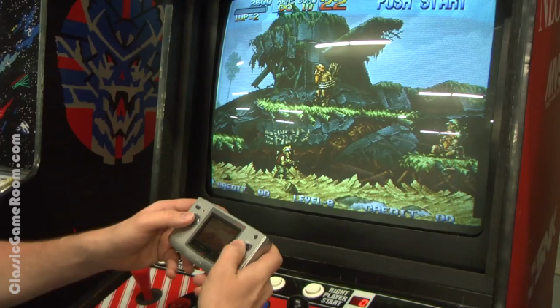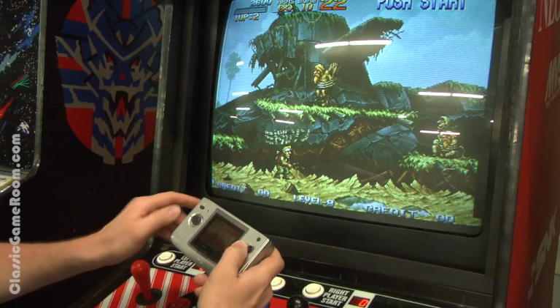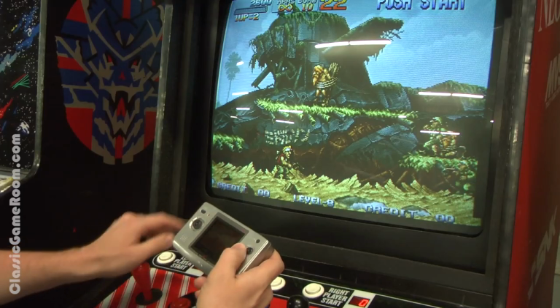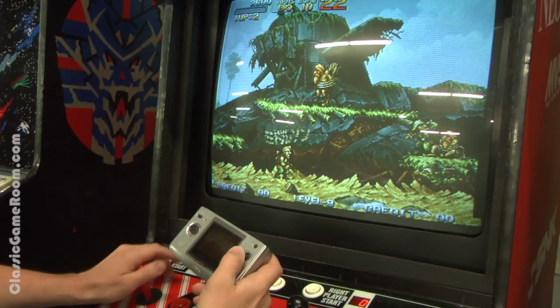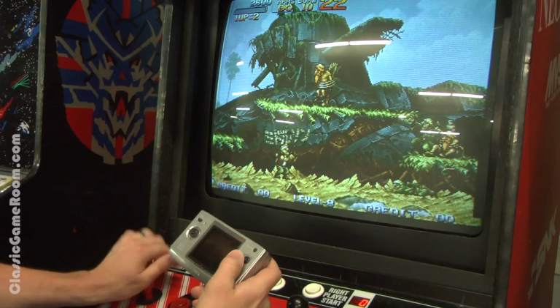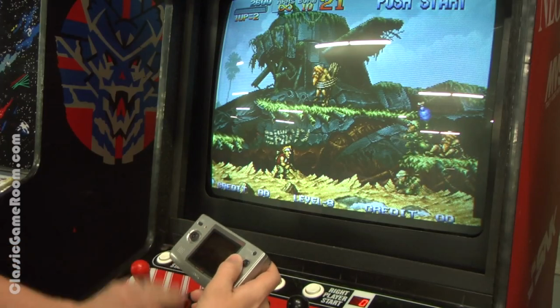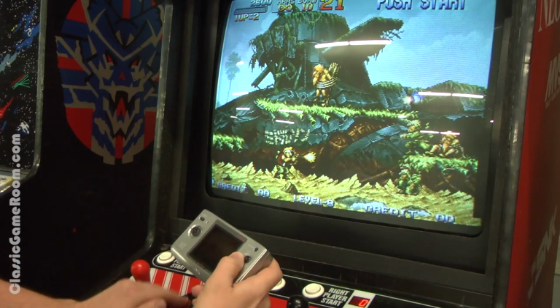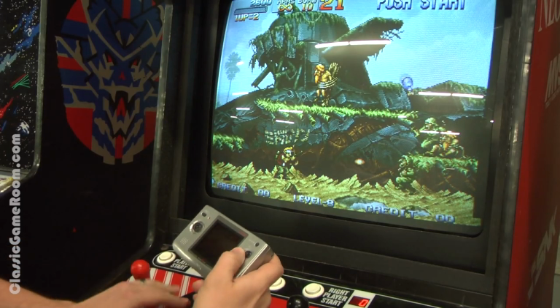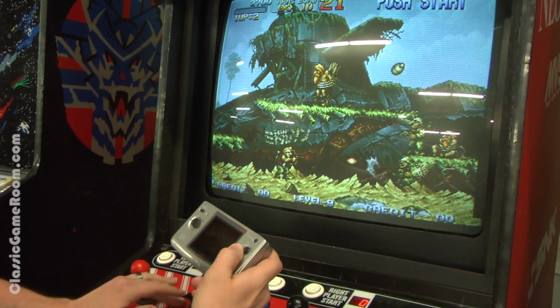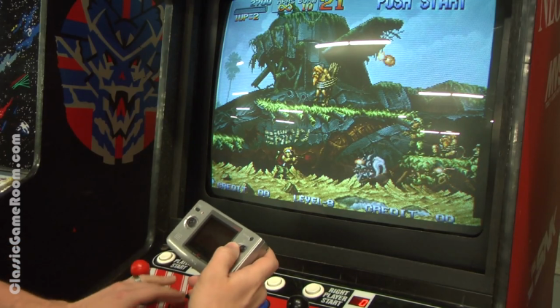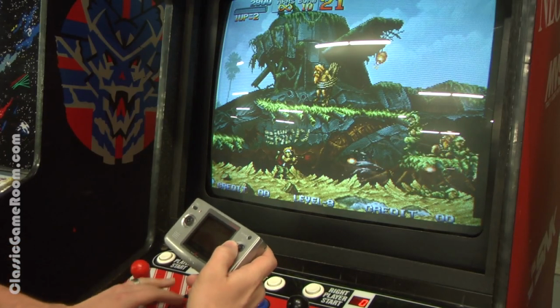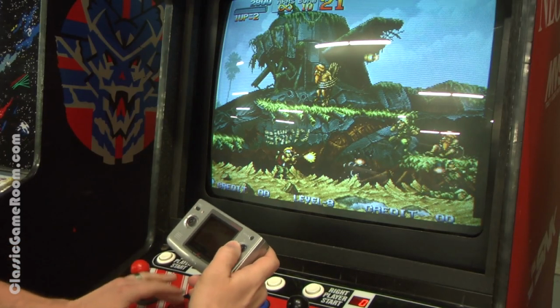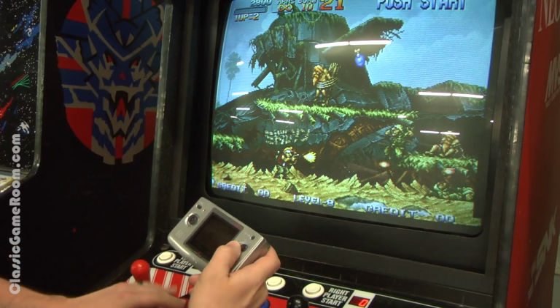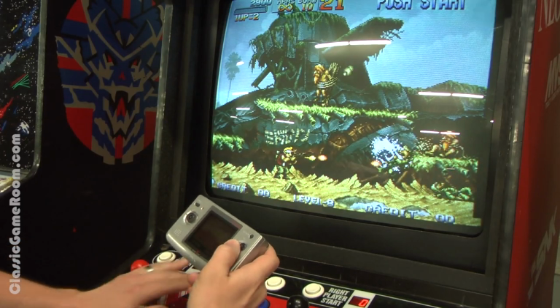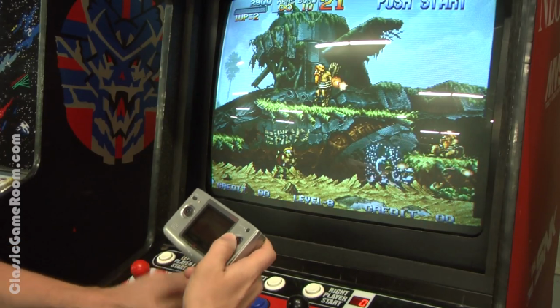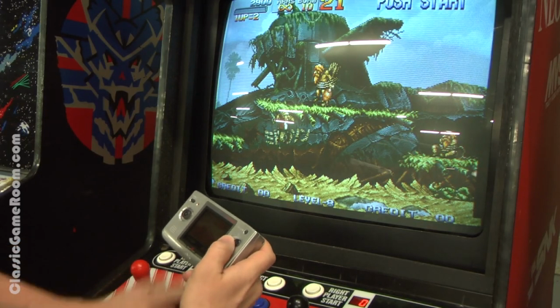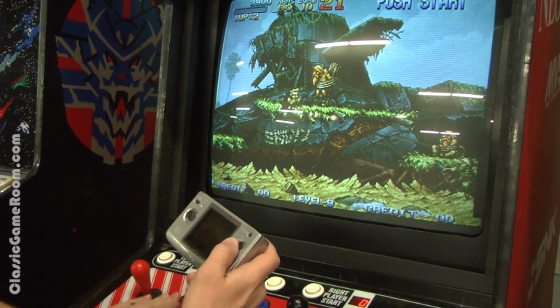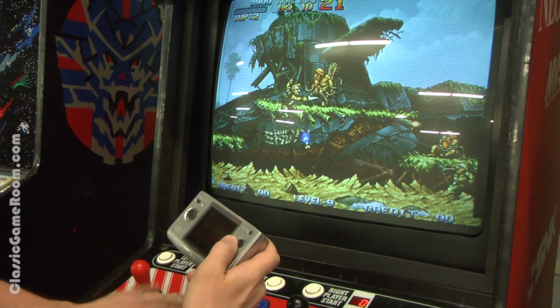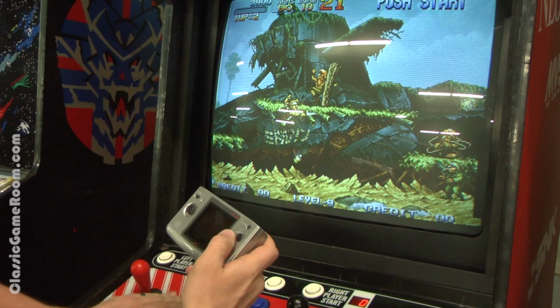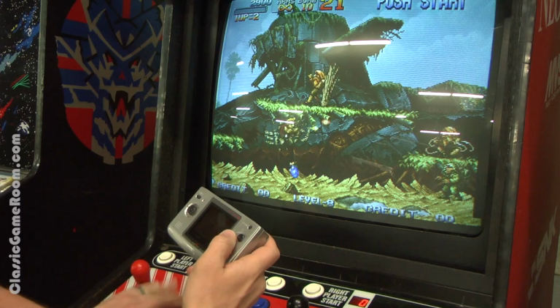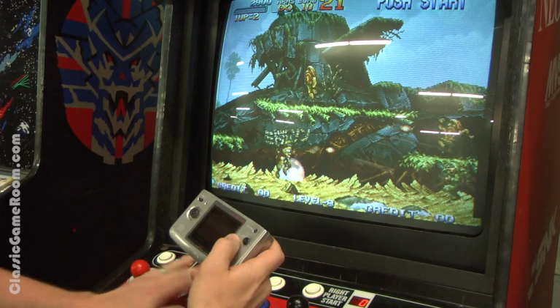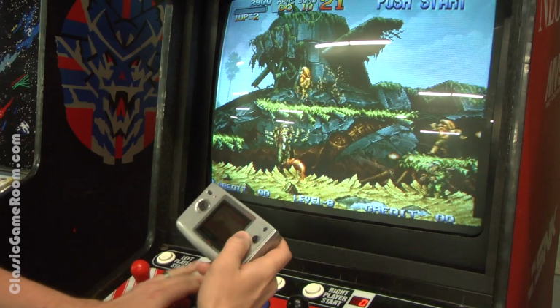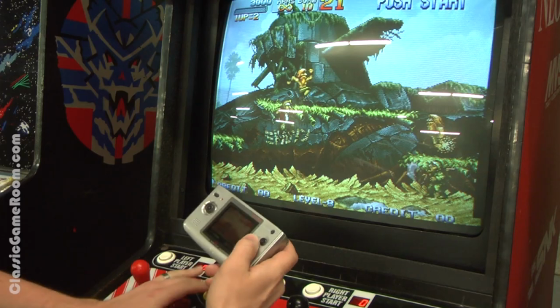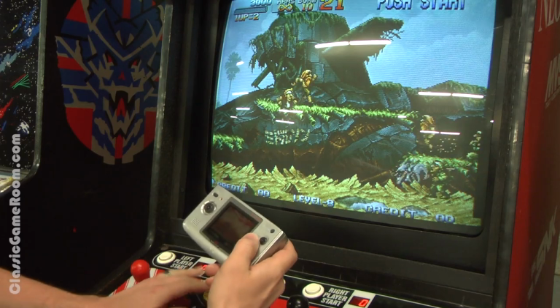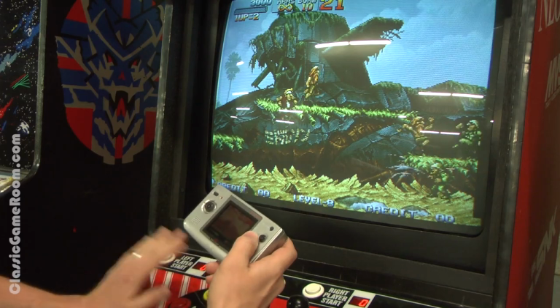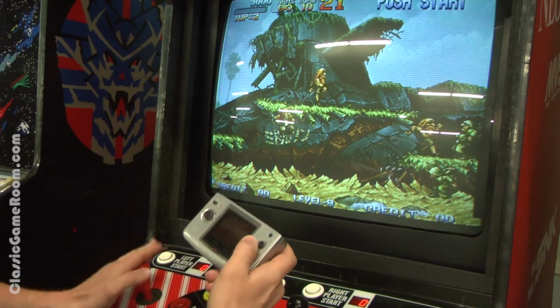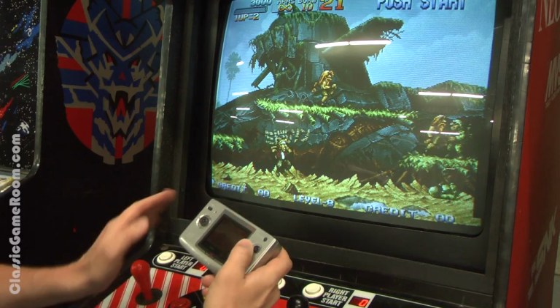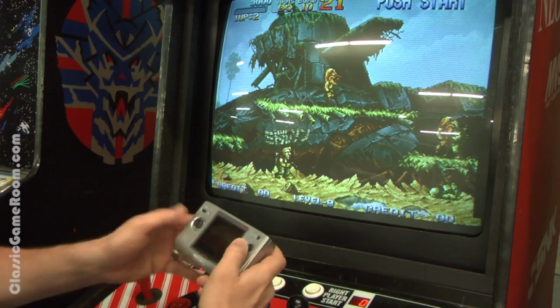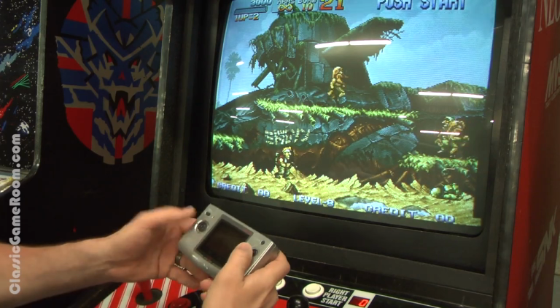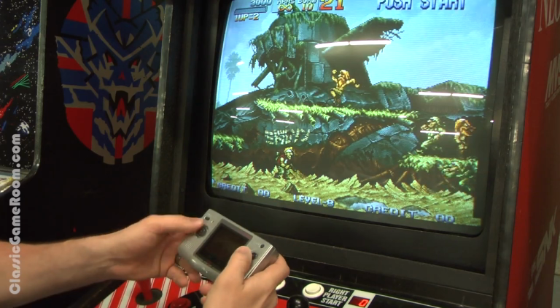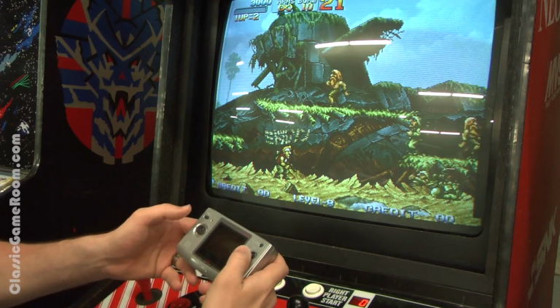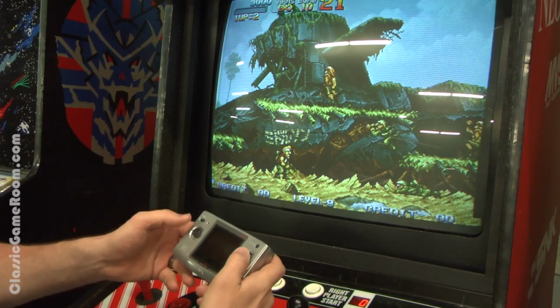It's Metal Slug First Mission — highly recommended for Neo Geo Pocket collectors.